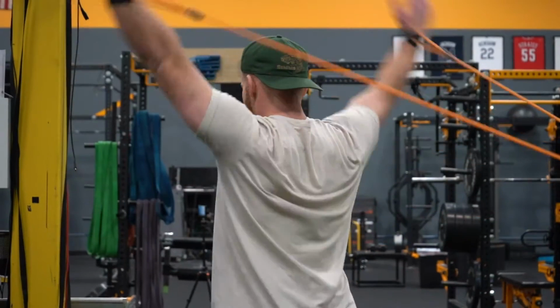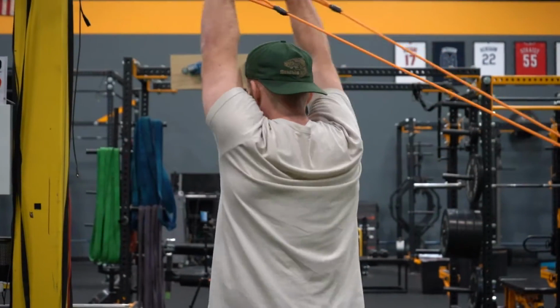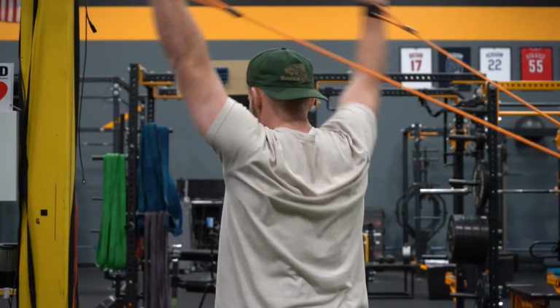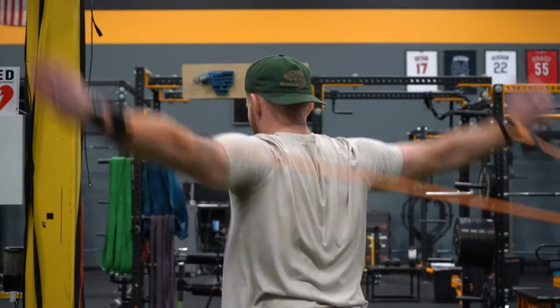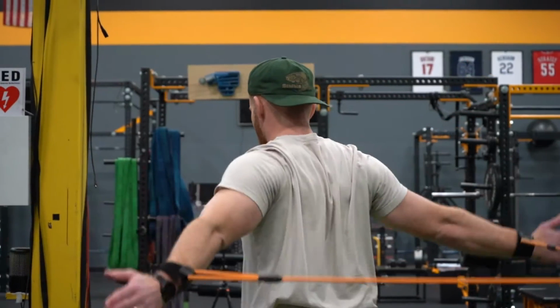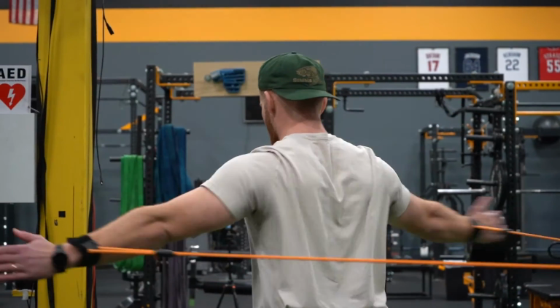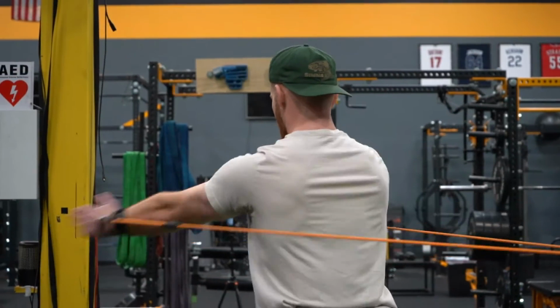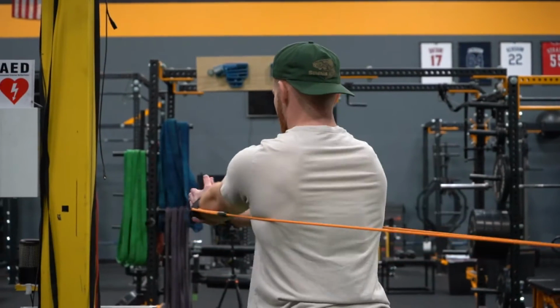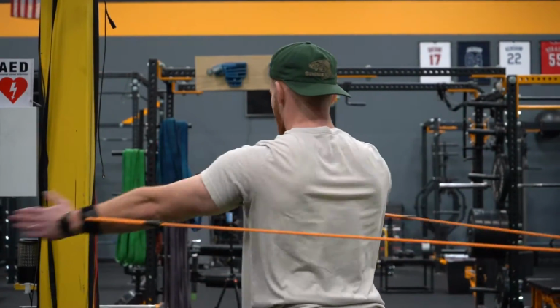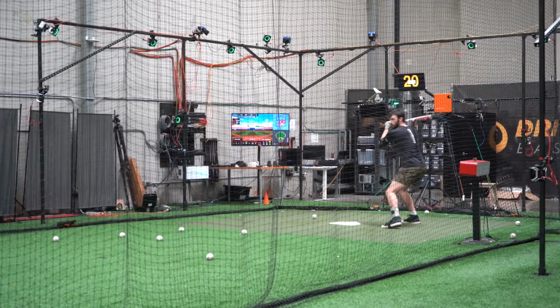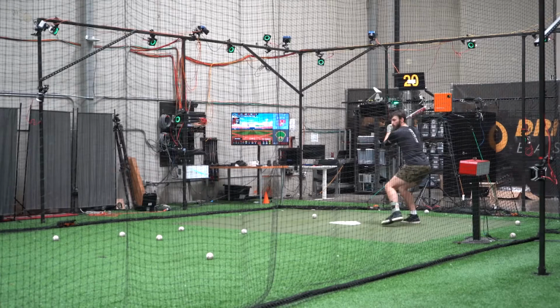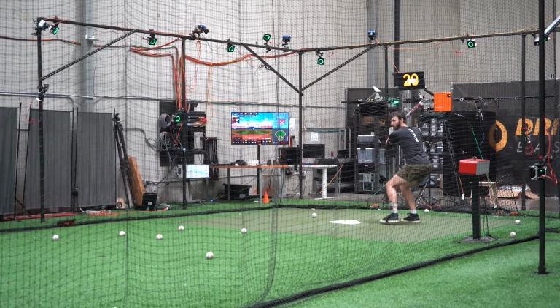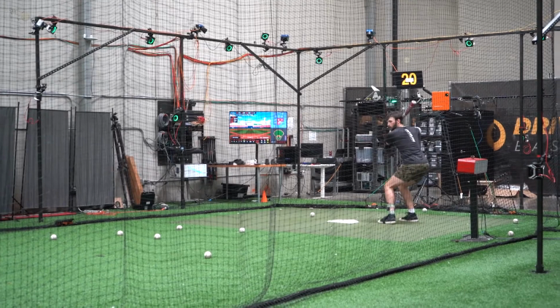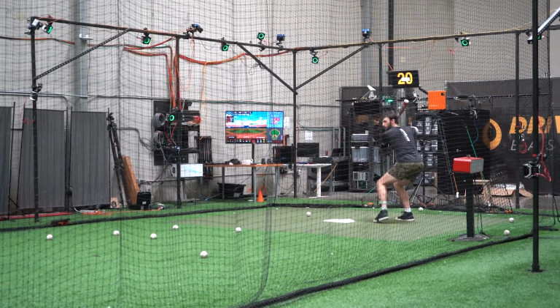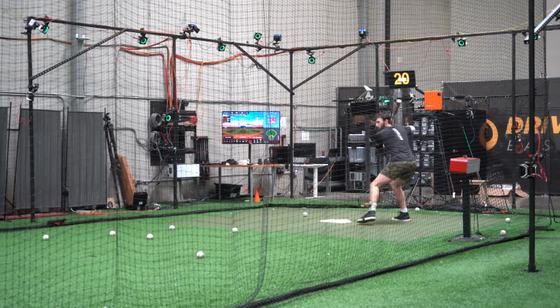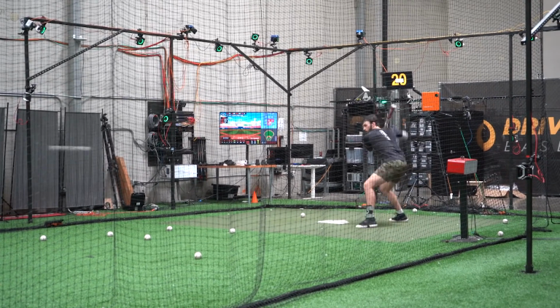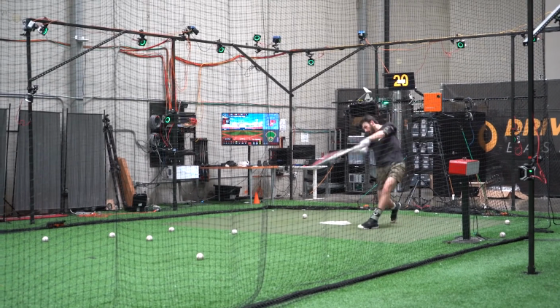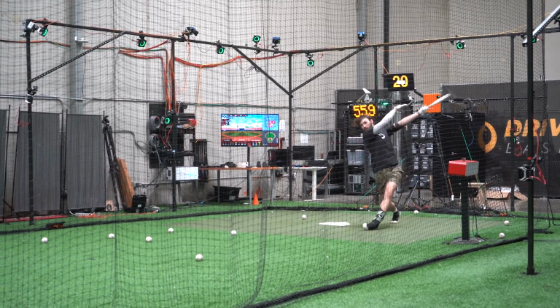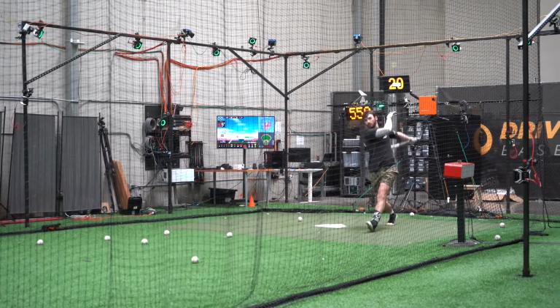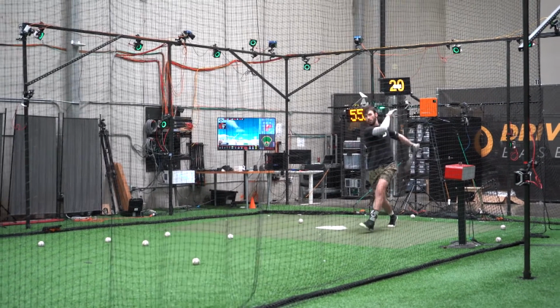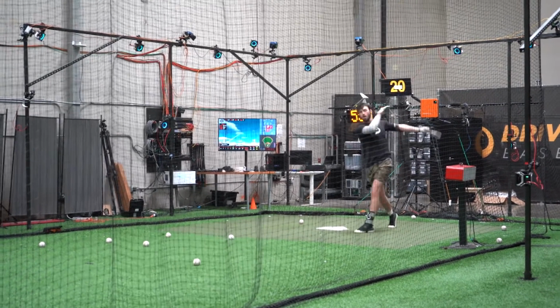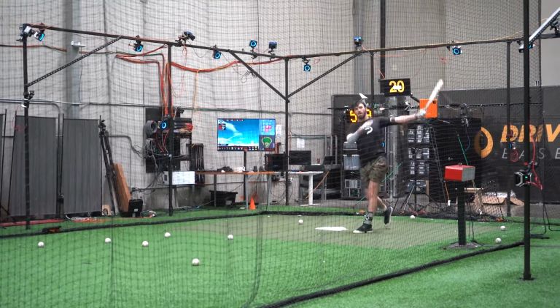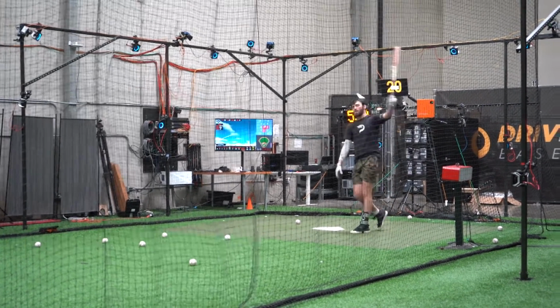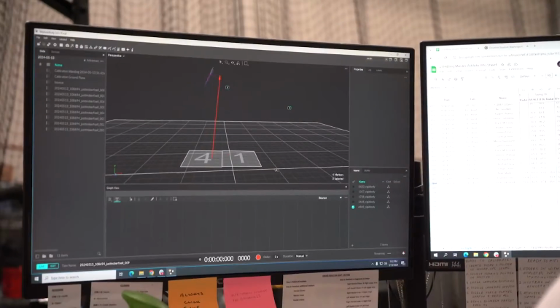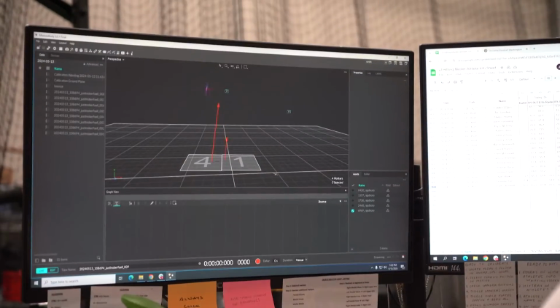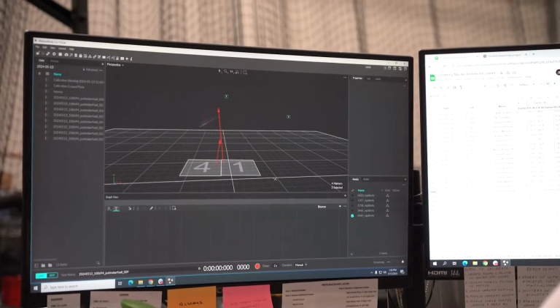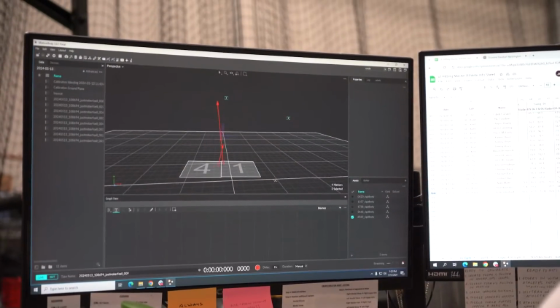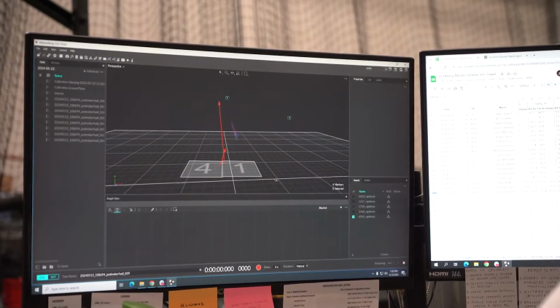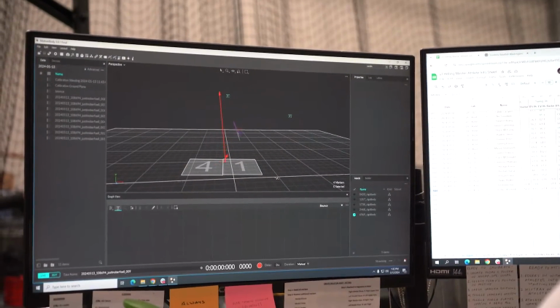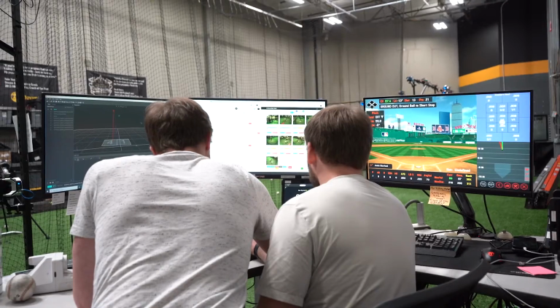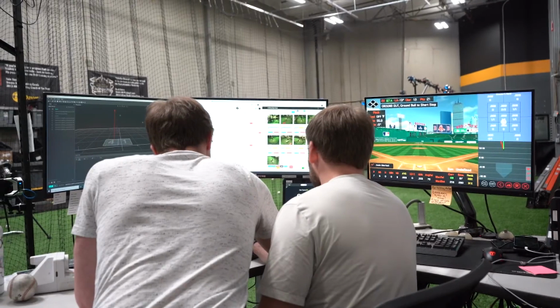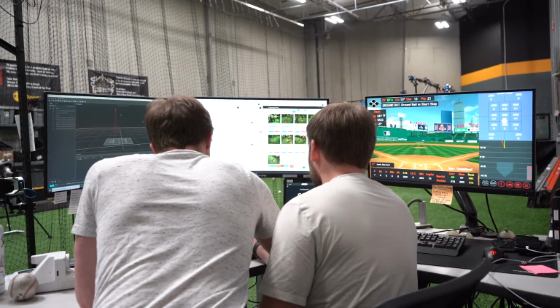After a thorough warm-up, athletes execute five to fifteen pitches or swings while our team tracks the athlete's movements in real time.